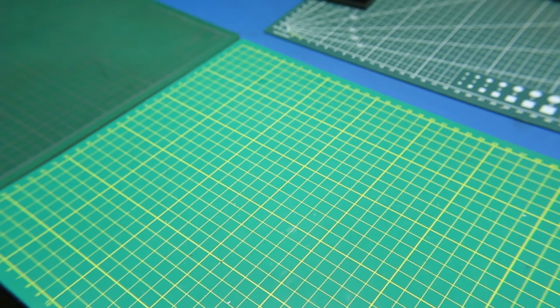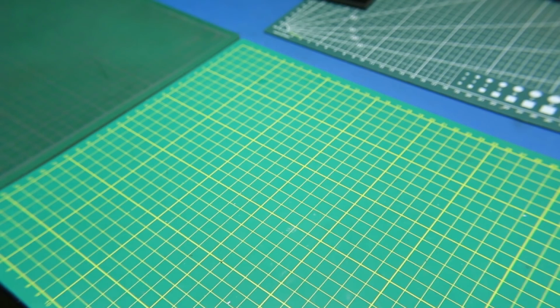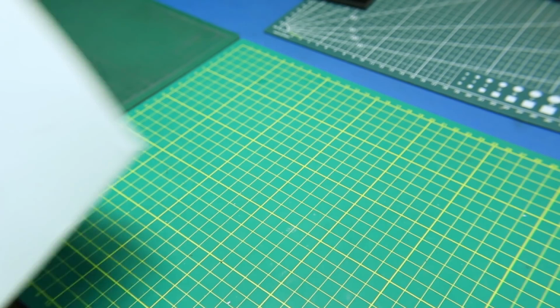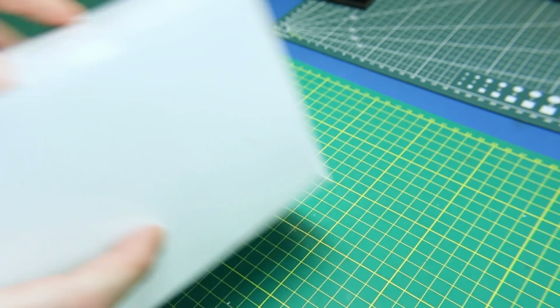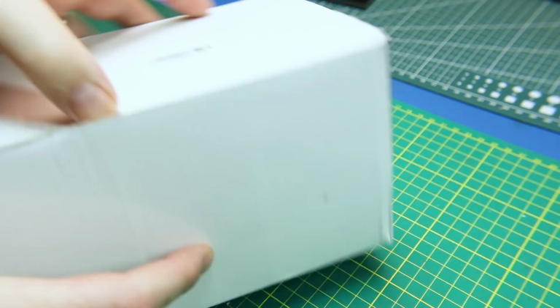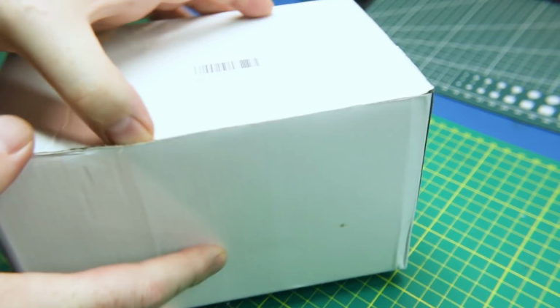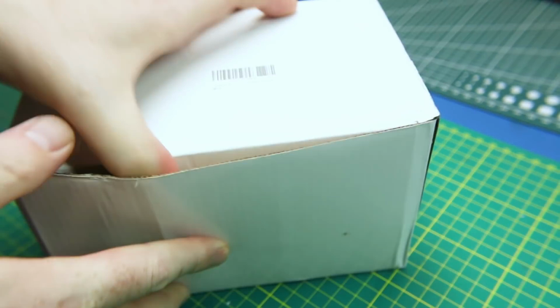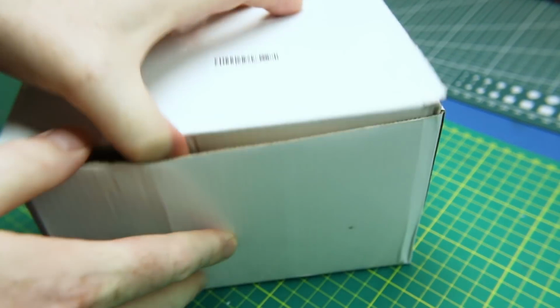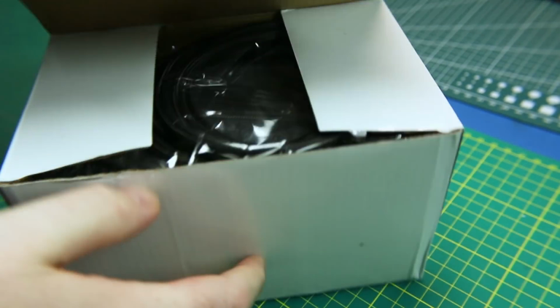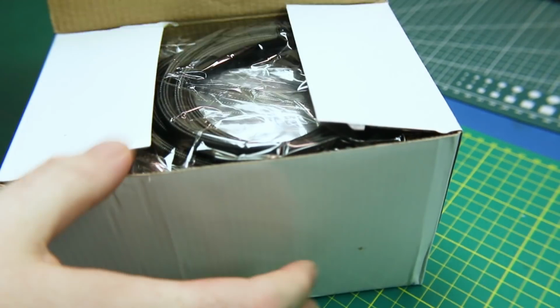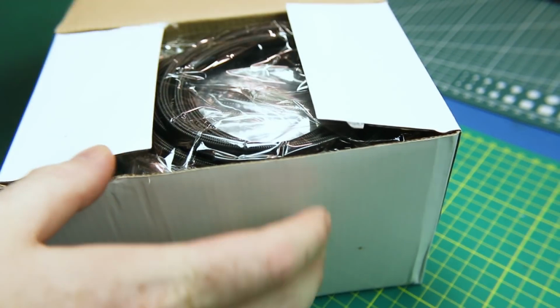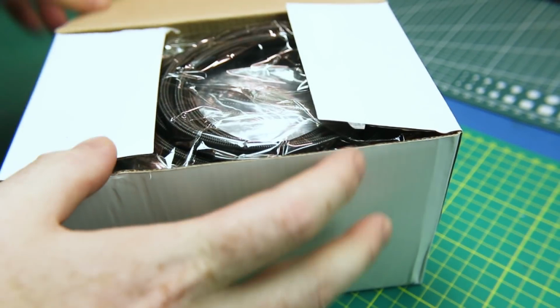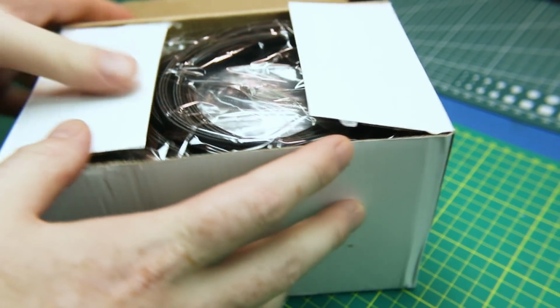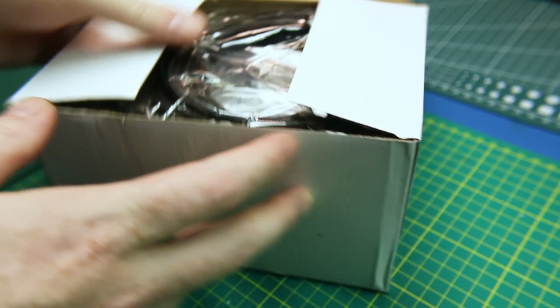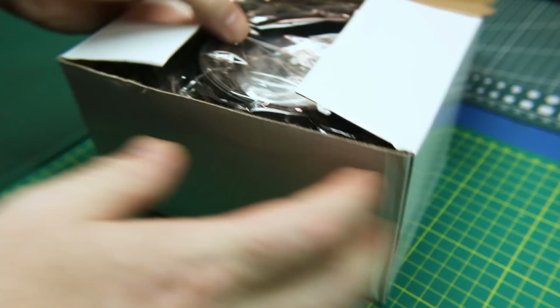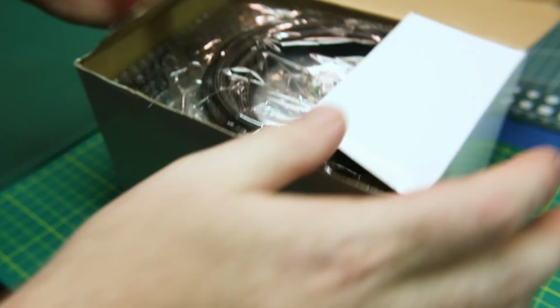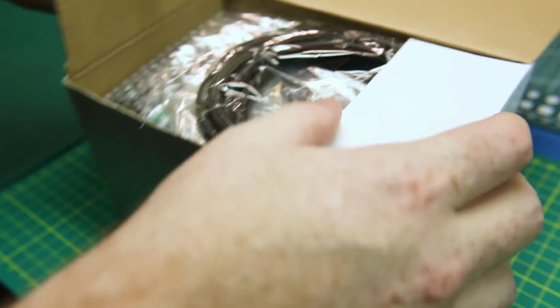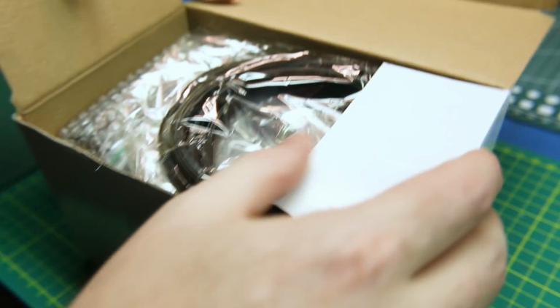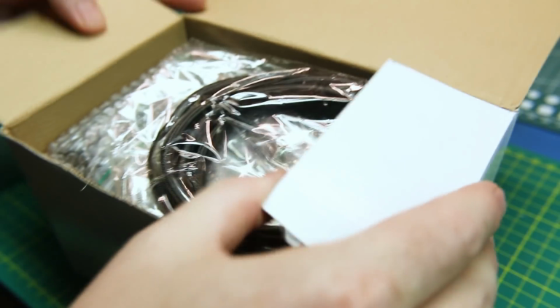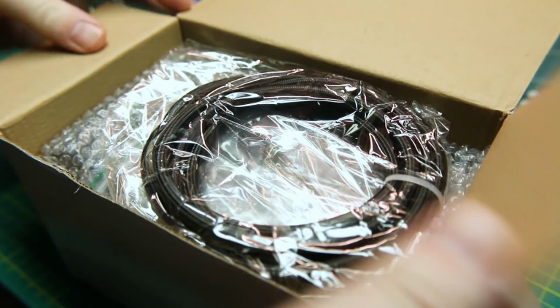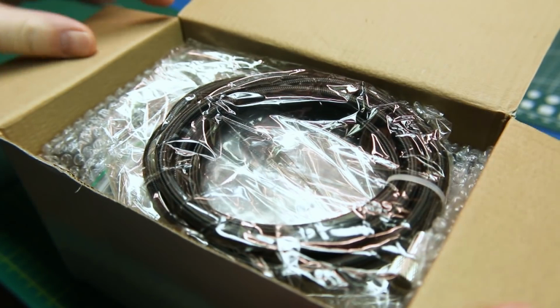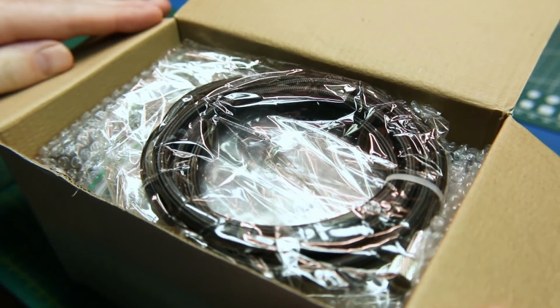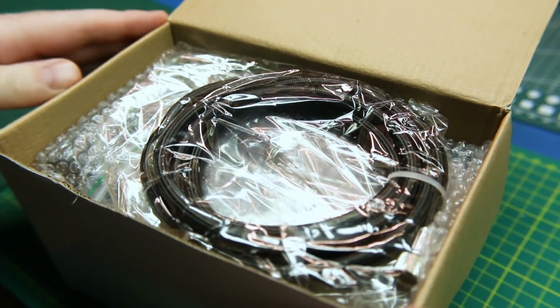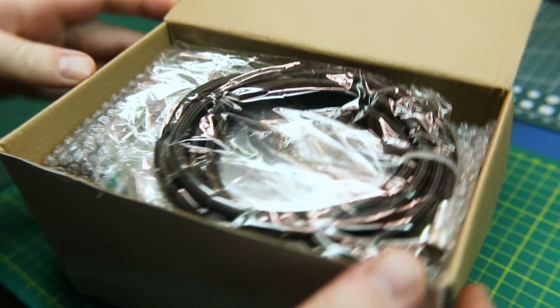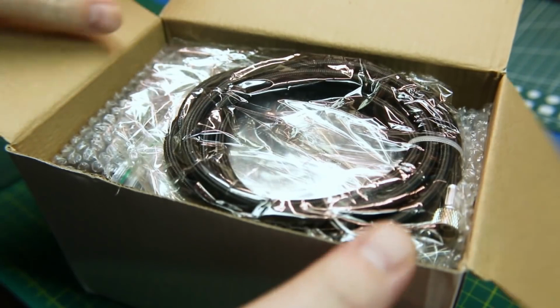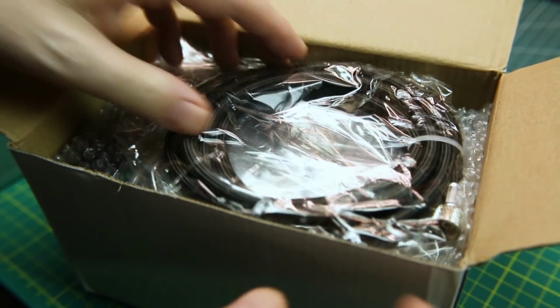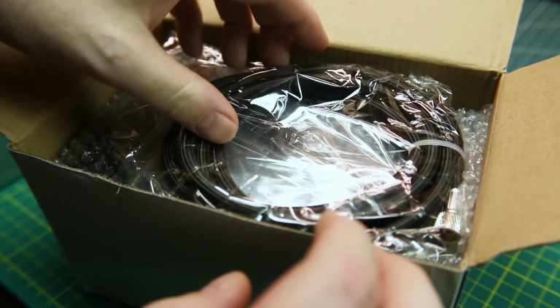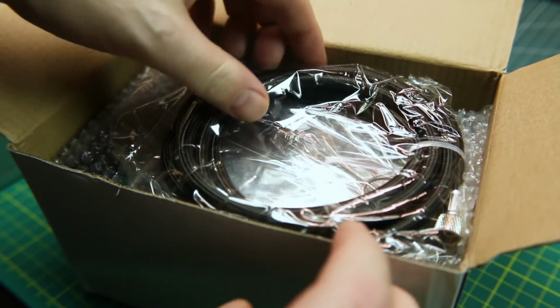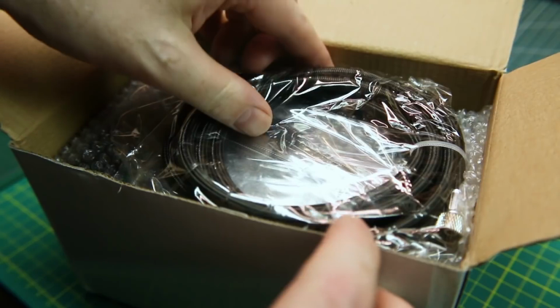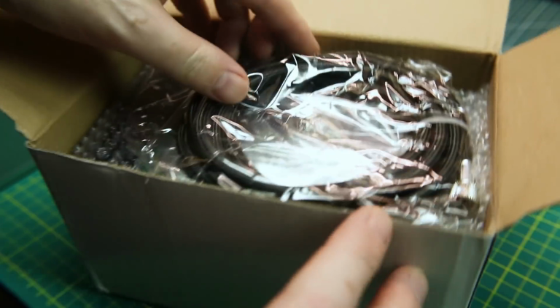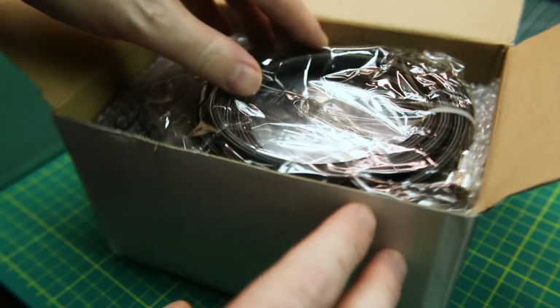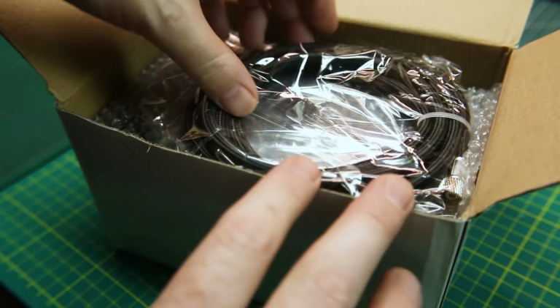Okay, quick one tonight. I got a bunch of new toys and I can't play with them until we do the mailbag.